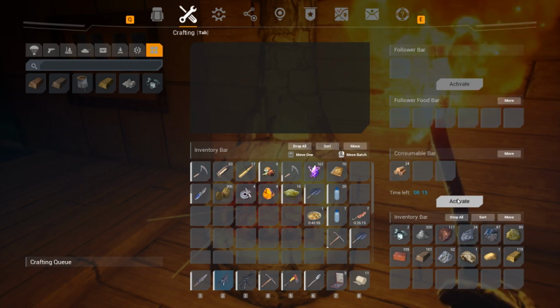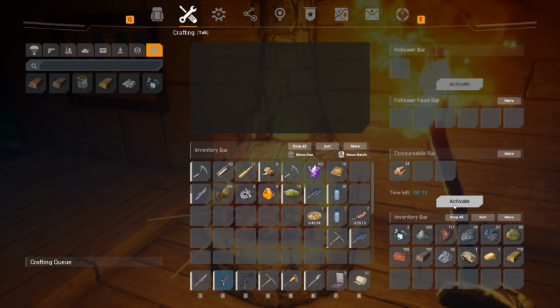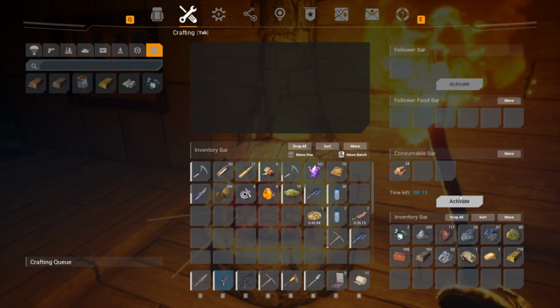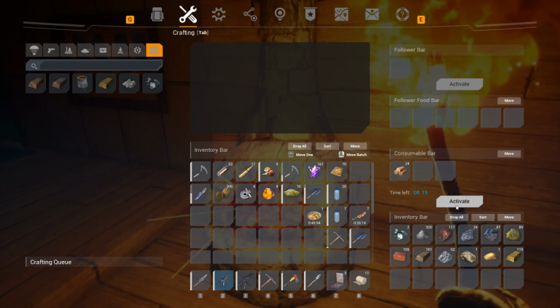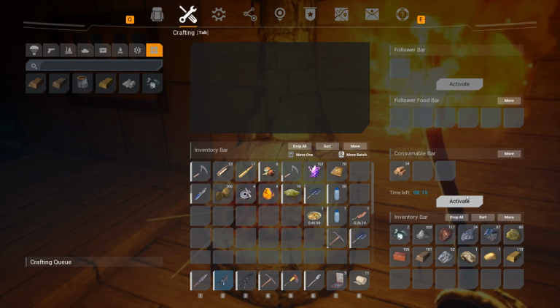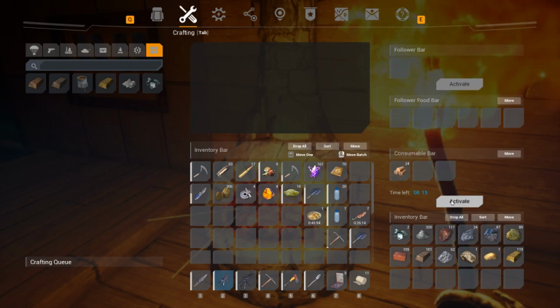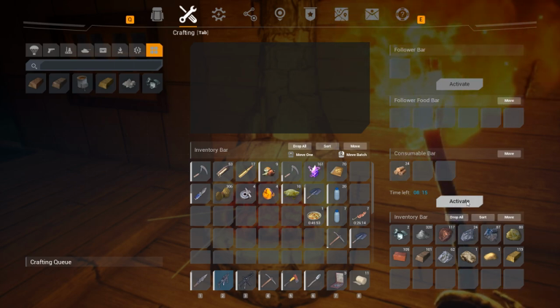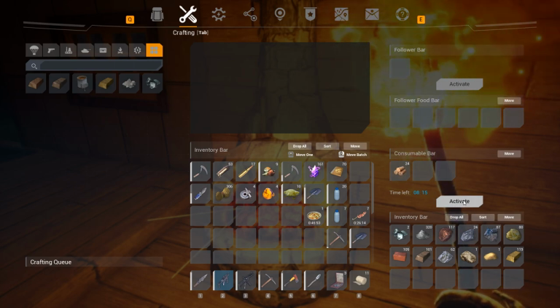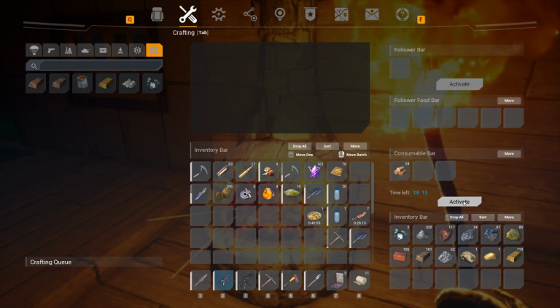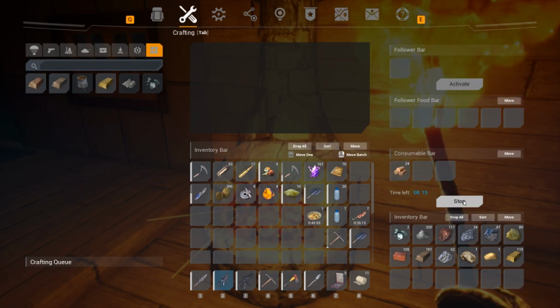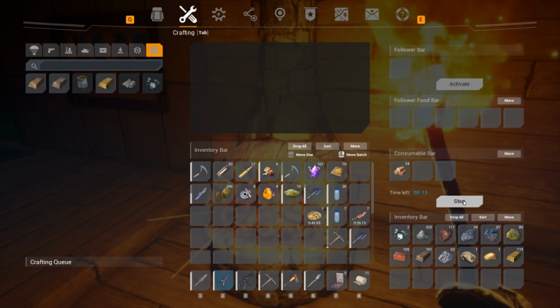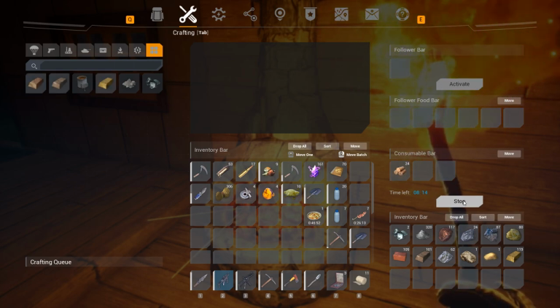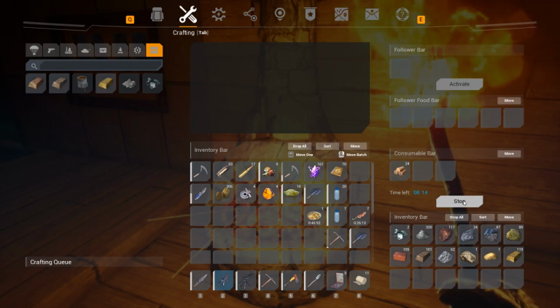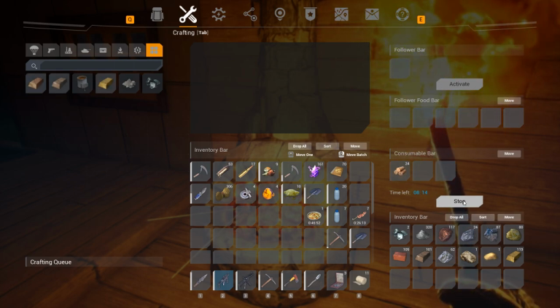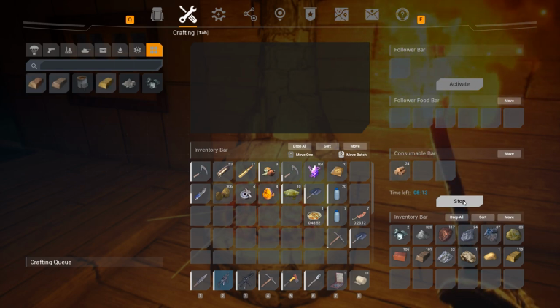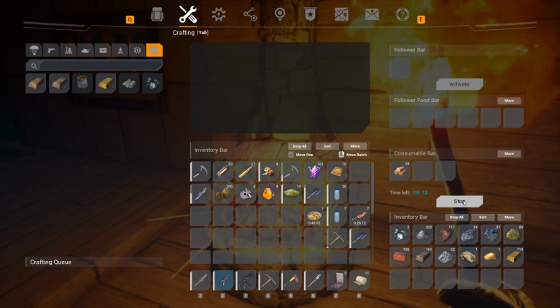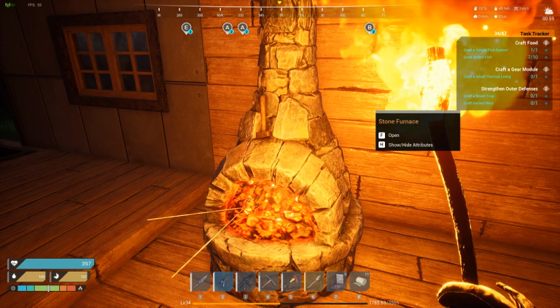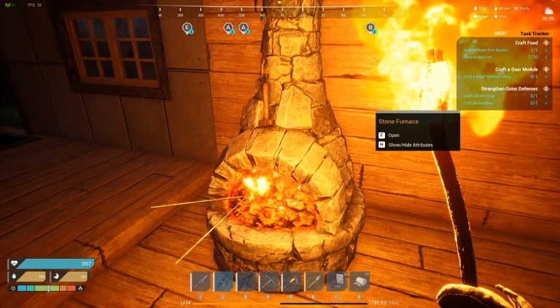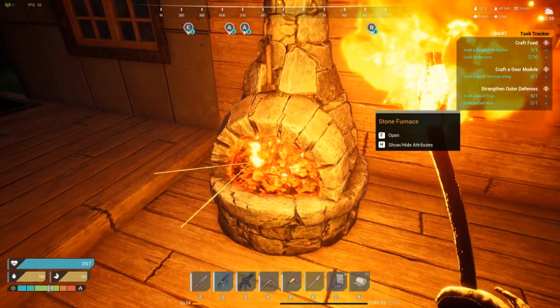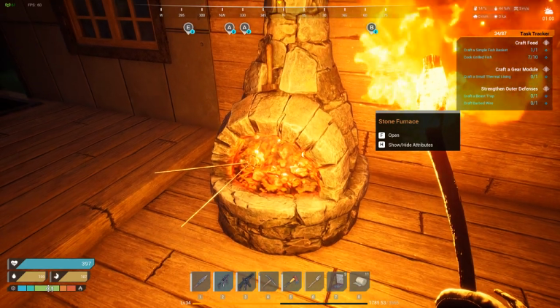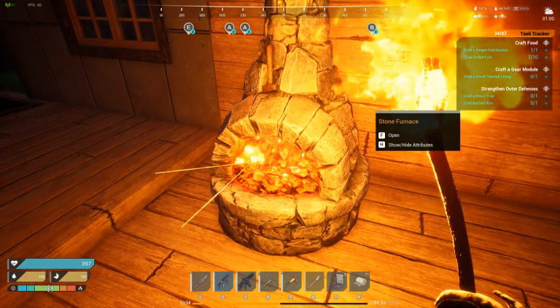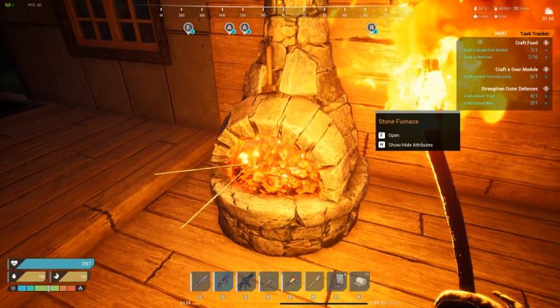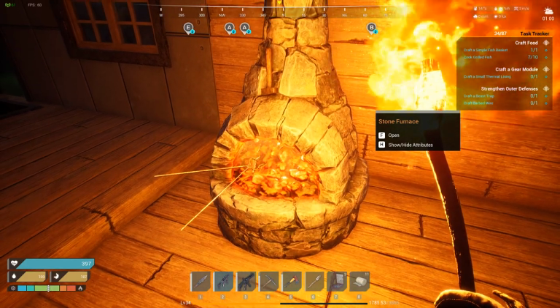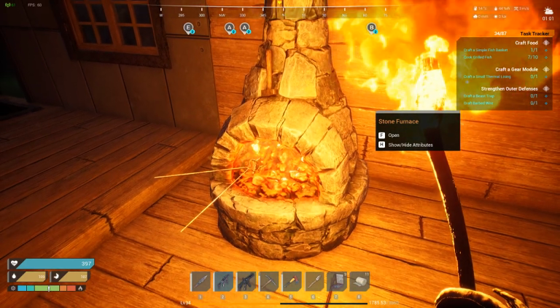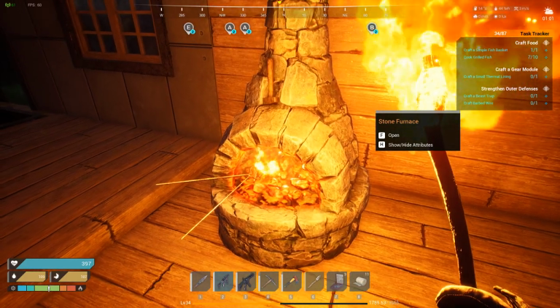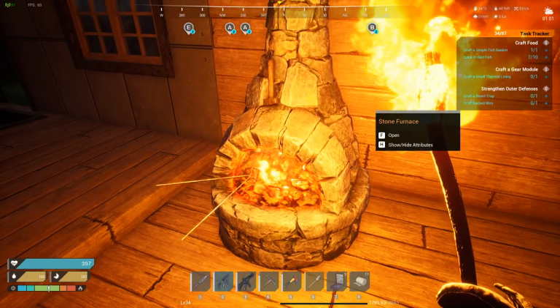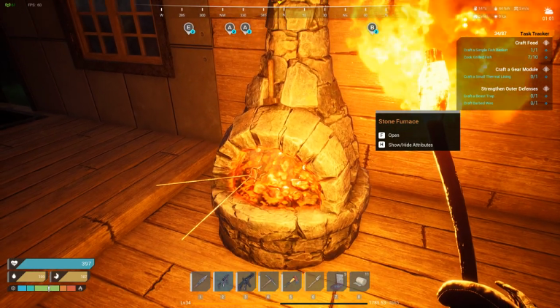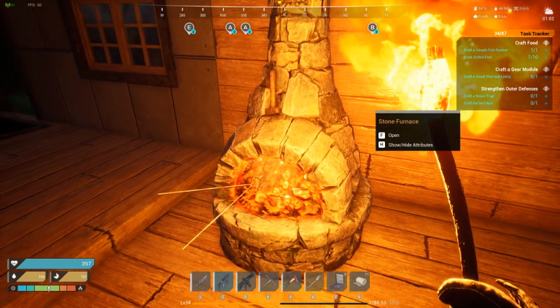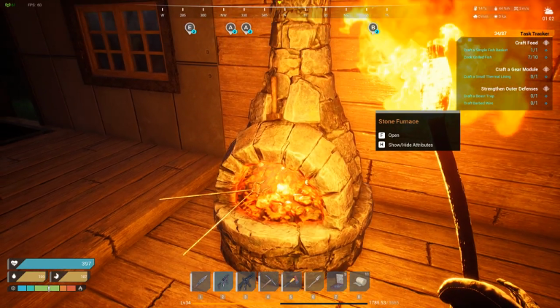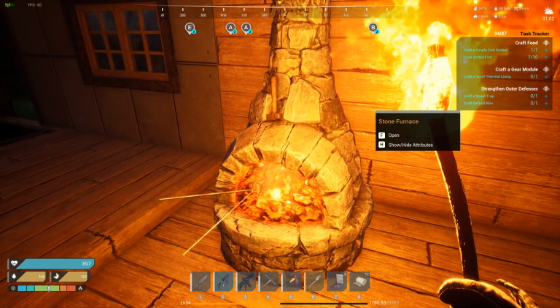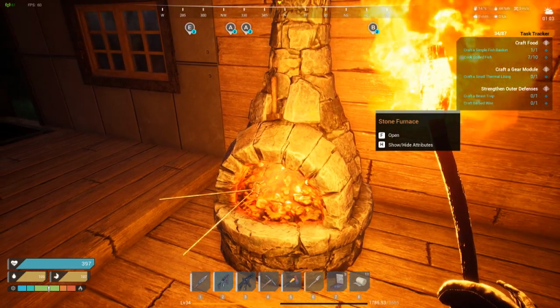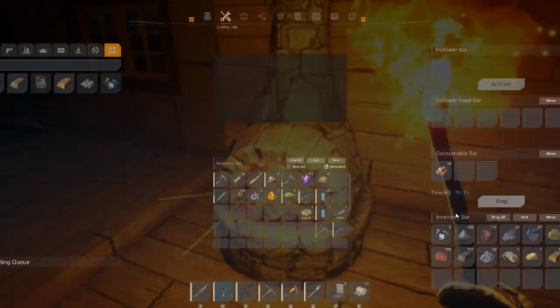otherwise it'll go into the crafting inventory as well and will not be used as fuel. Once you put your wood there, the activate button will light up, allowing you to turn on your furnace.